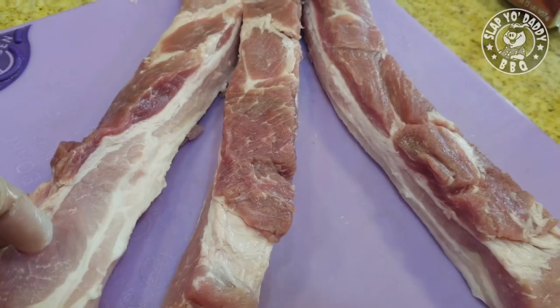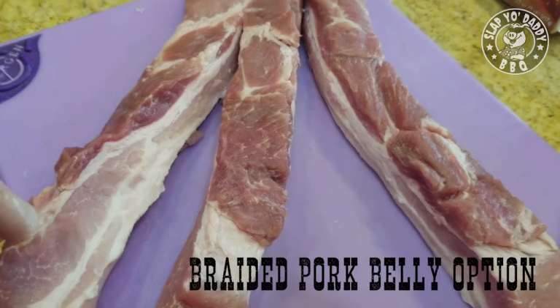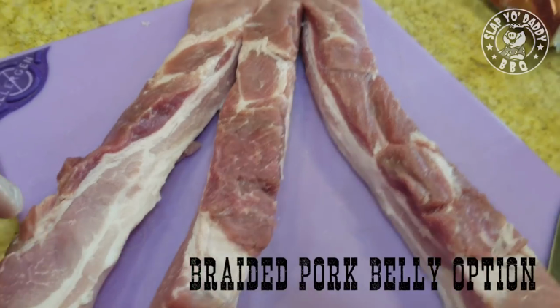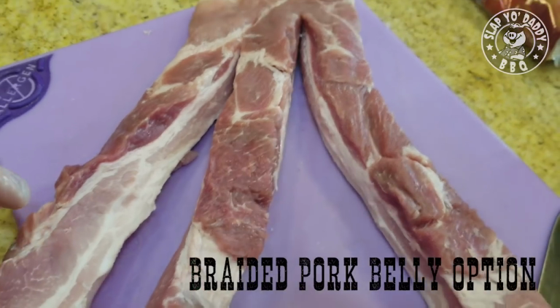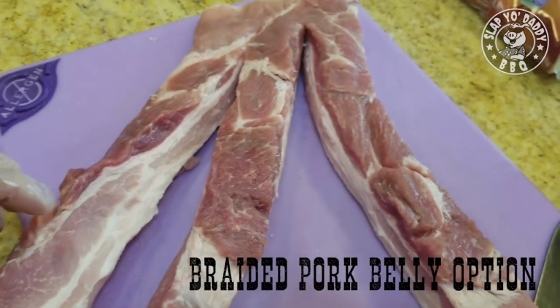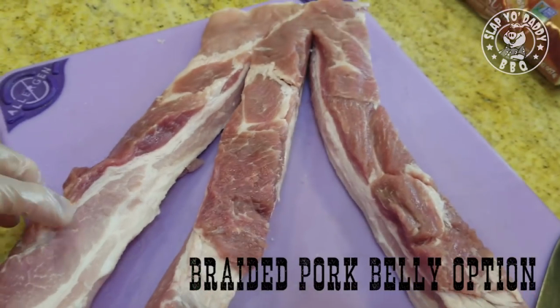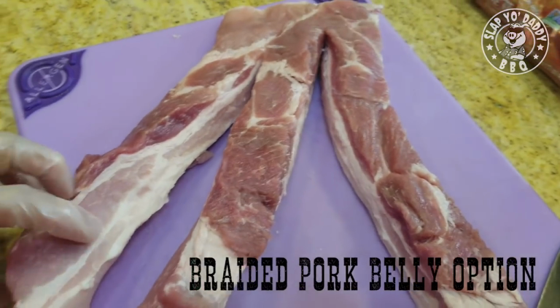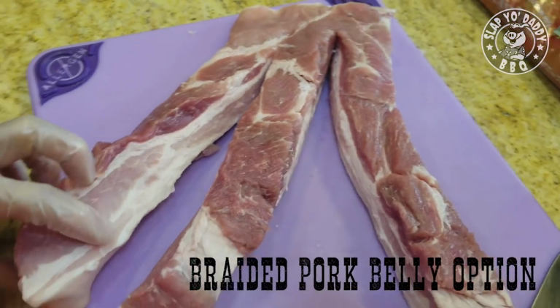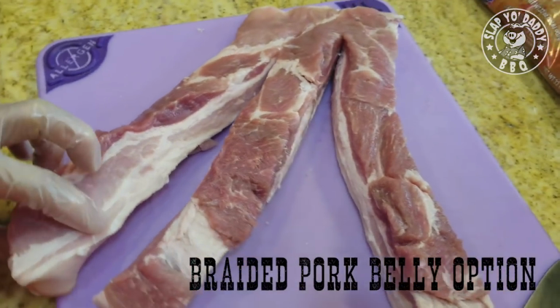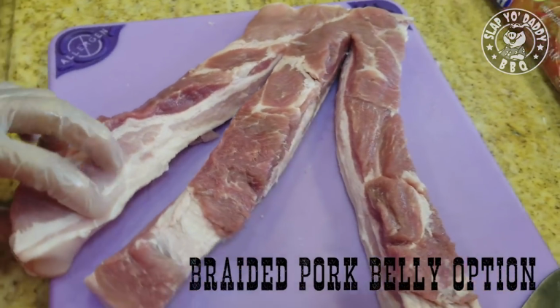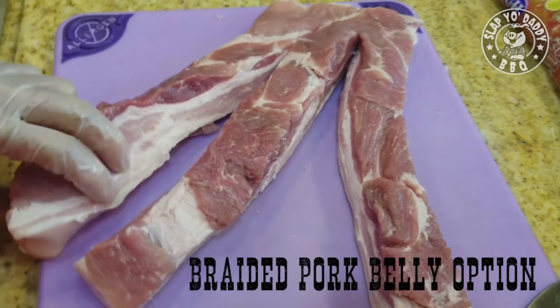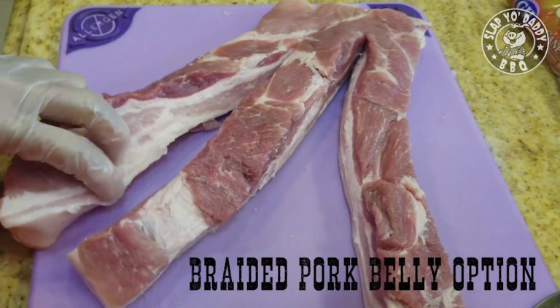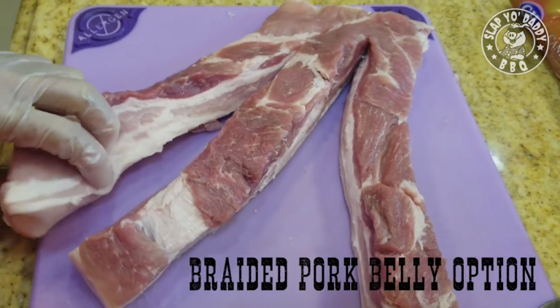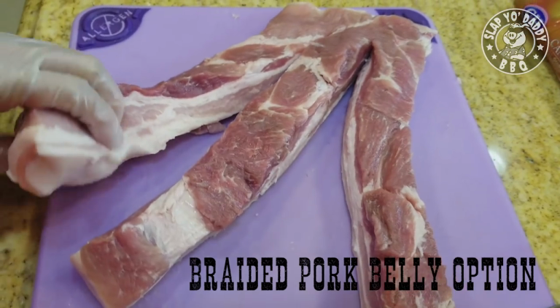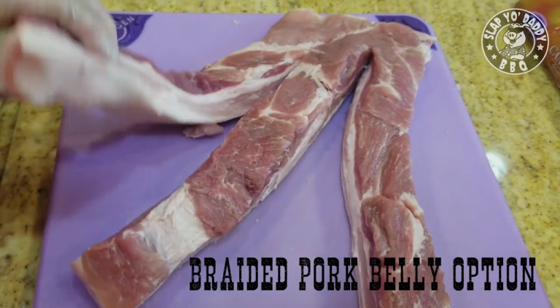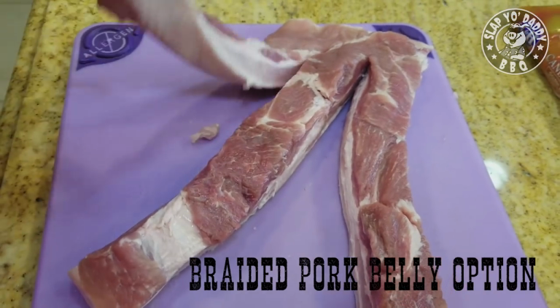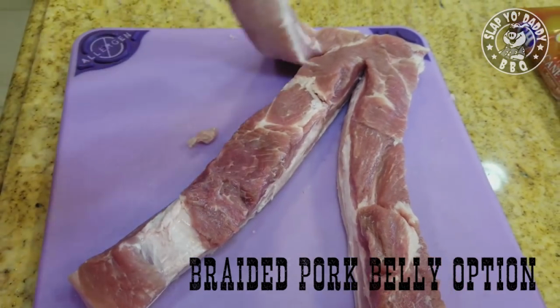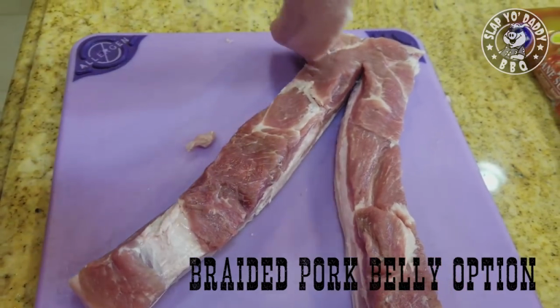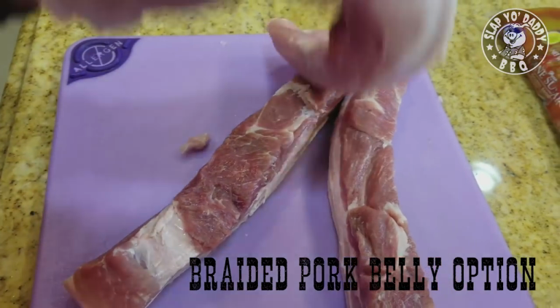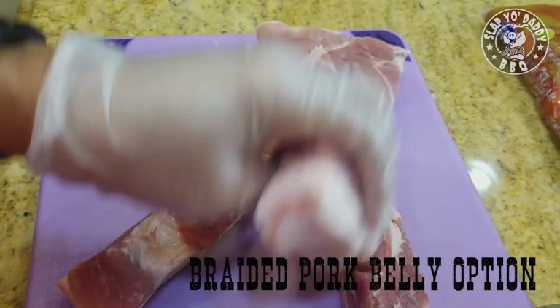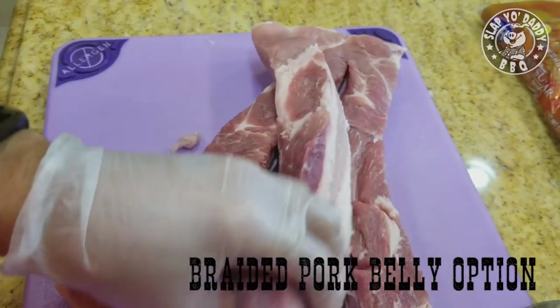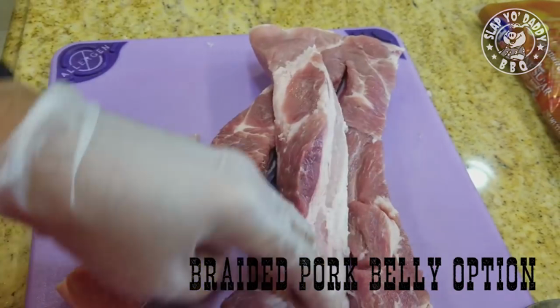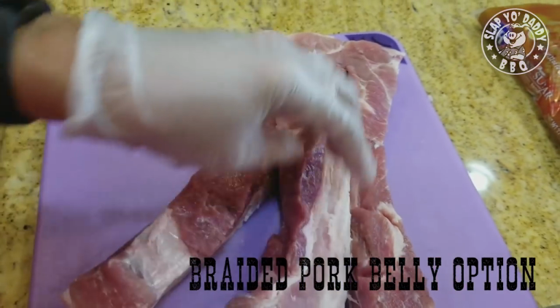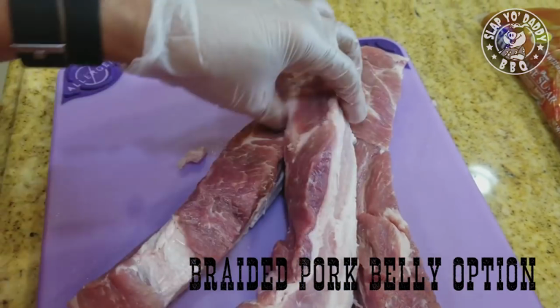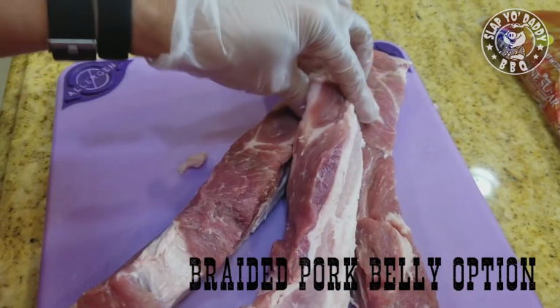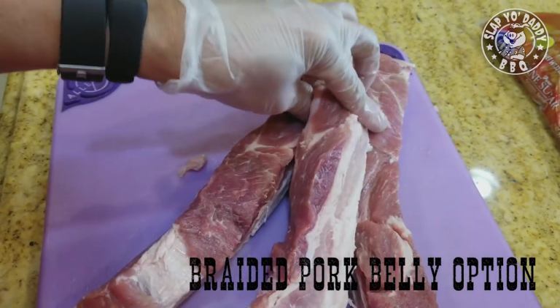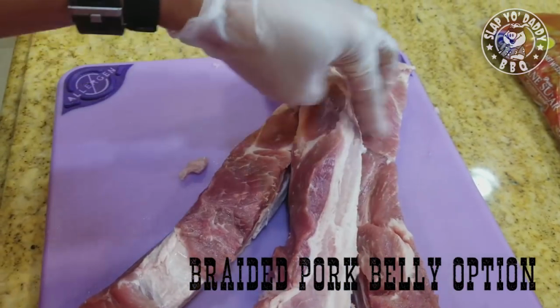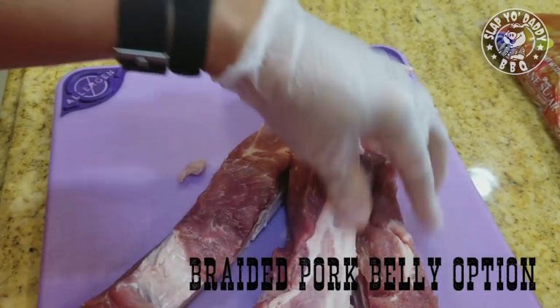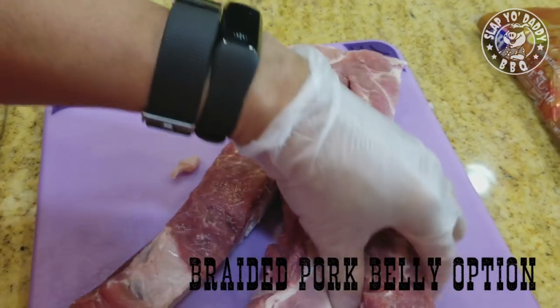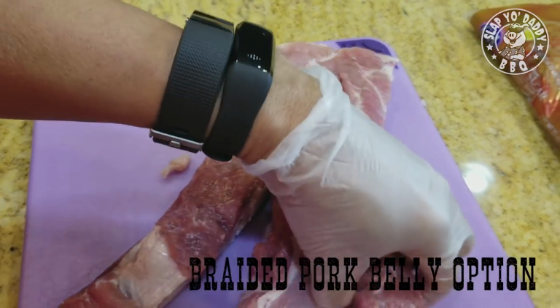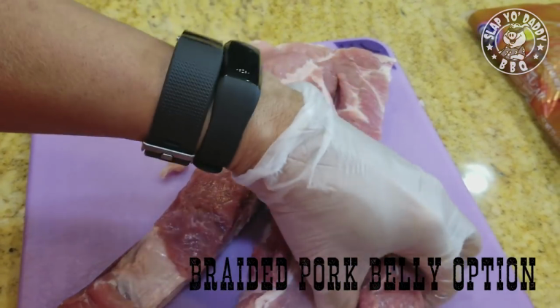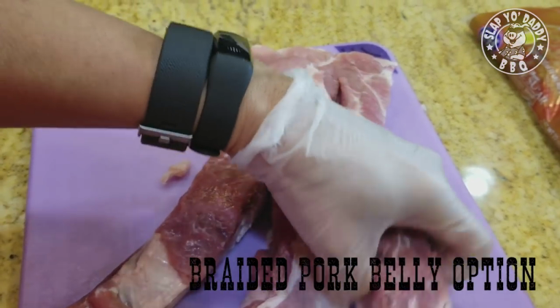For a little bit of novelty, you can actually braid it in like so.